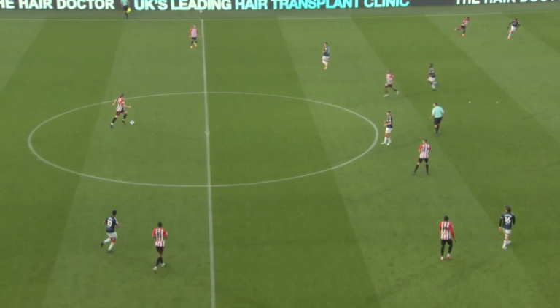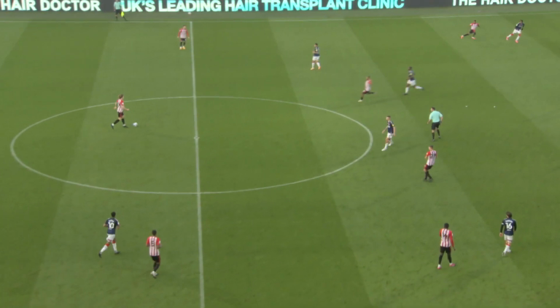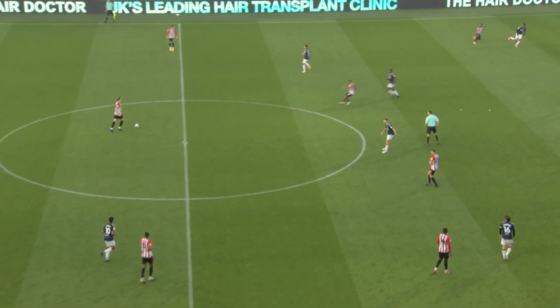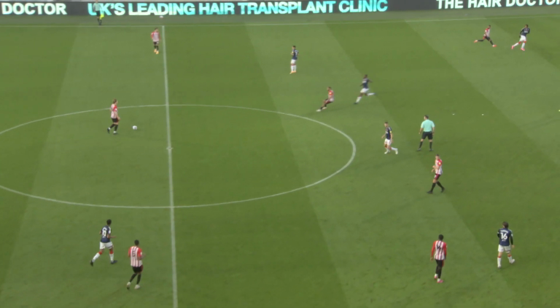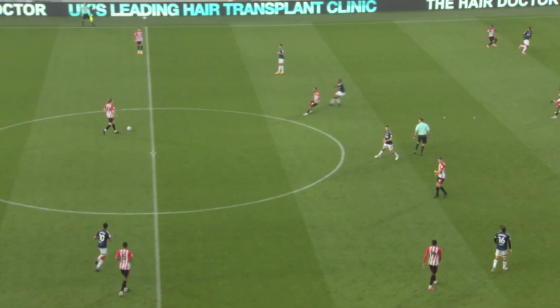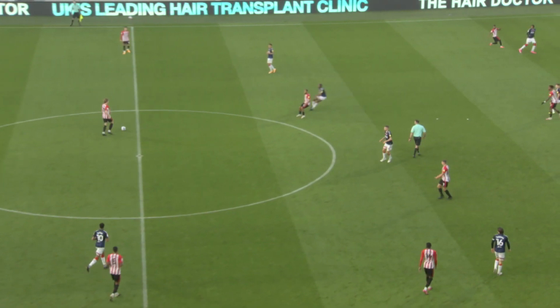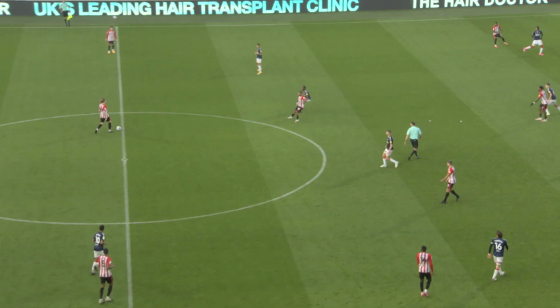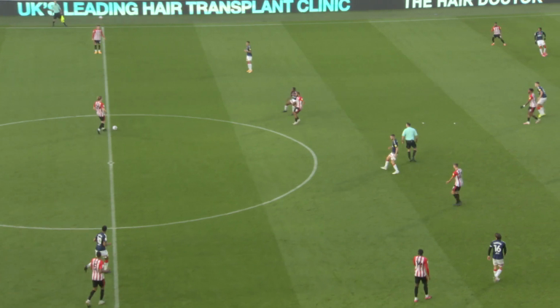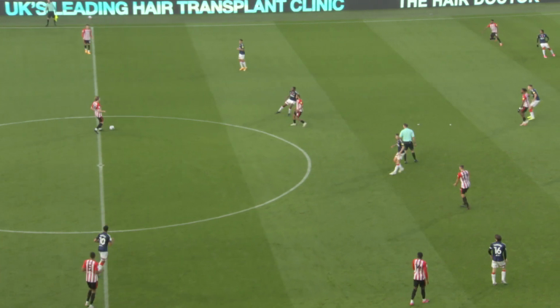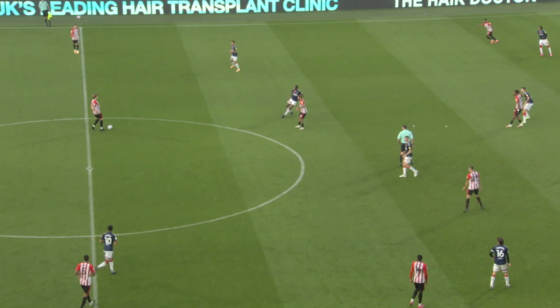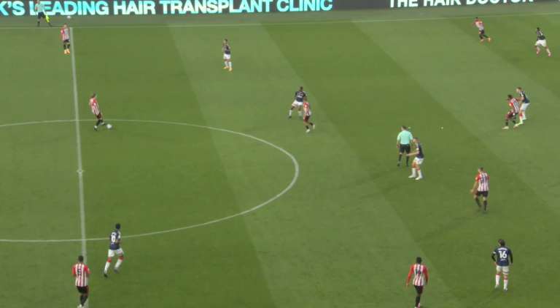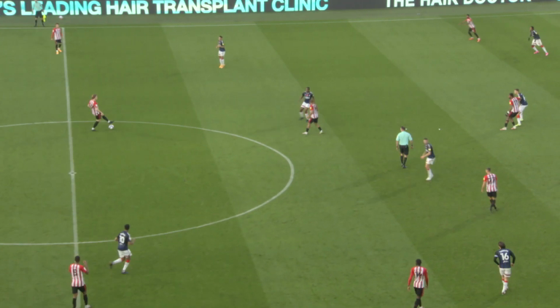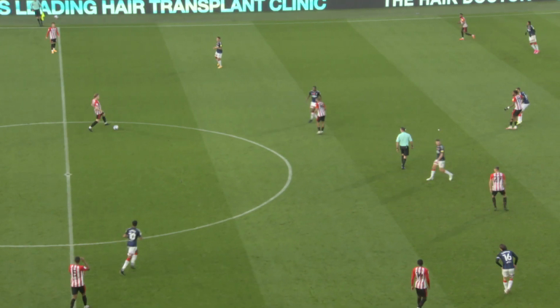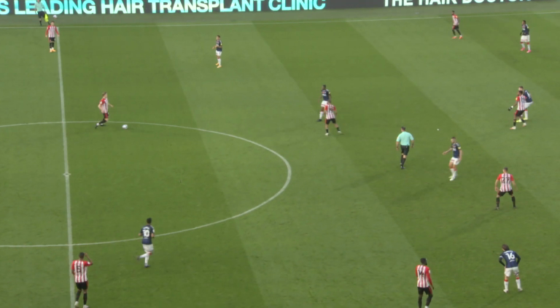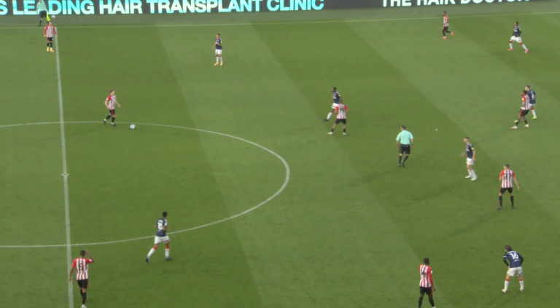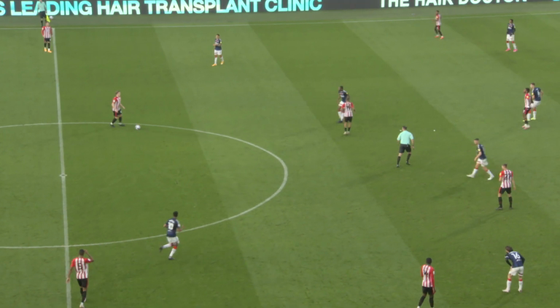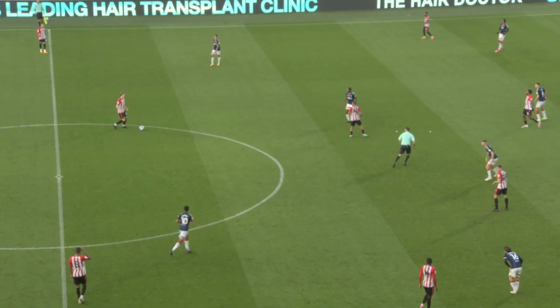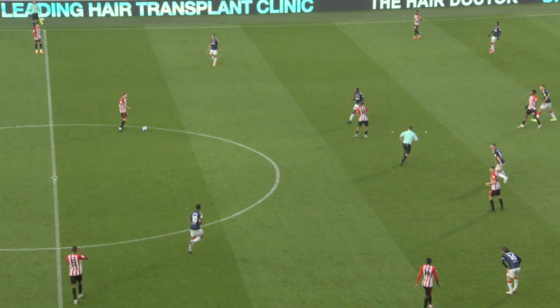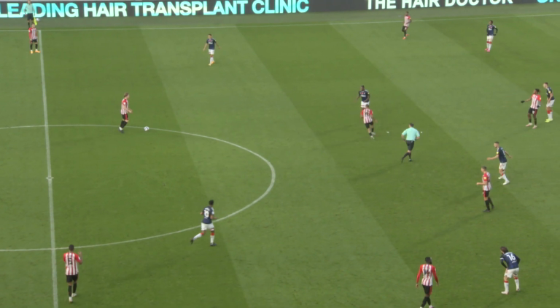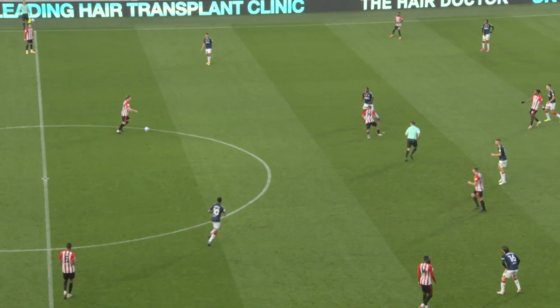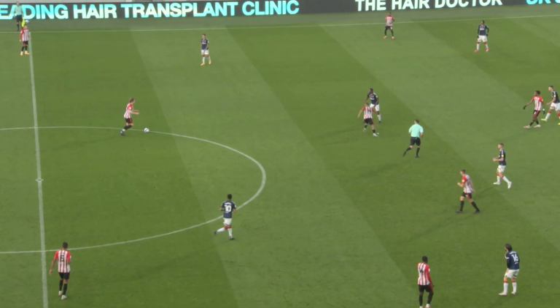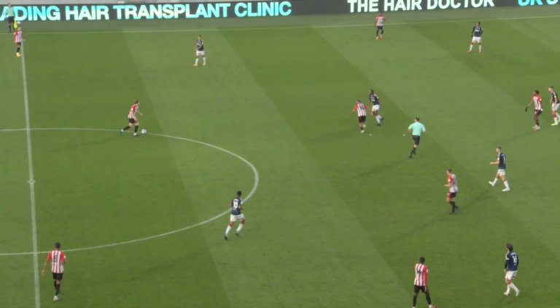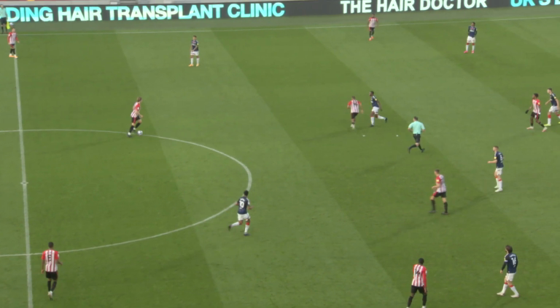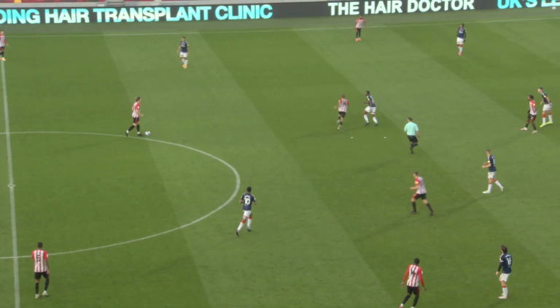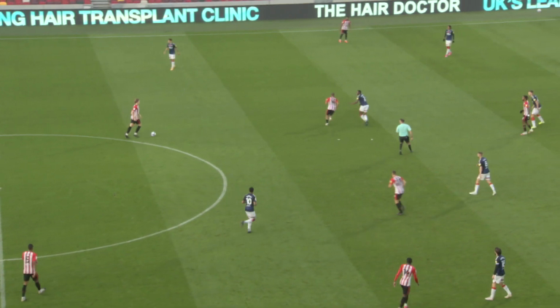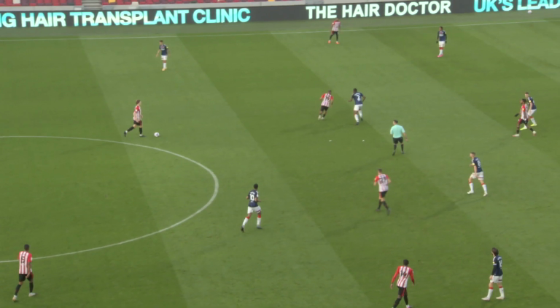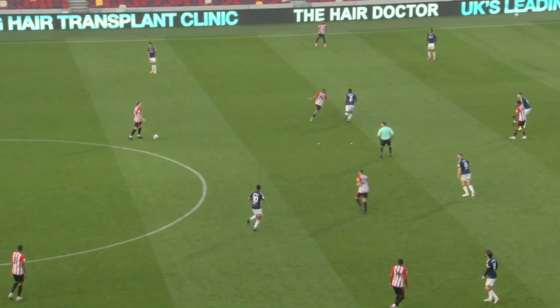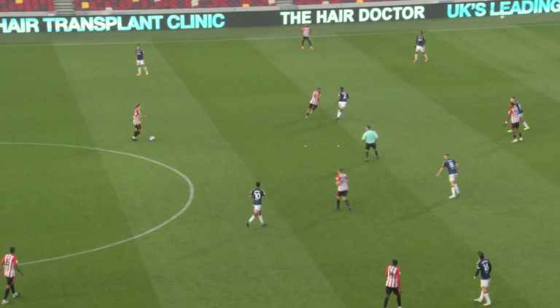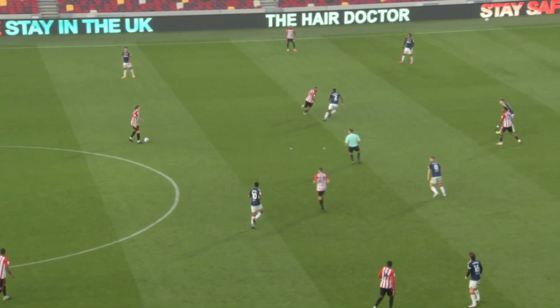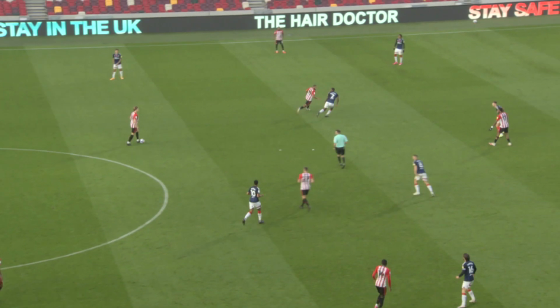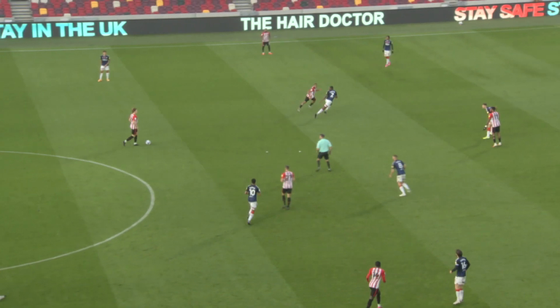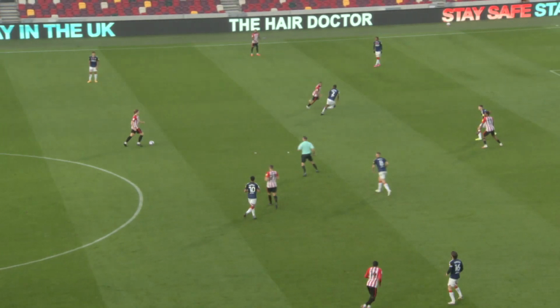Happy to go back deep into their own half, Brentford, if there's nothing going forward for them. A very methodical team when it comes to going forward.